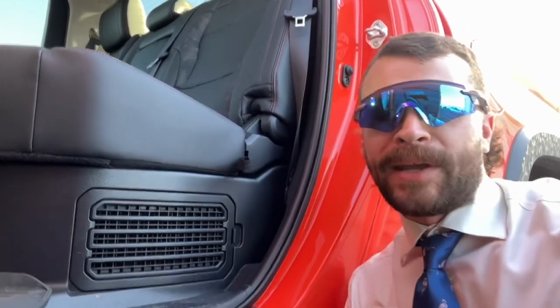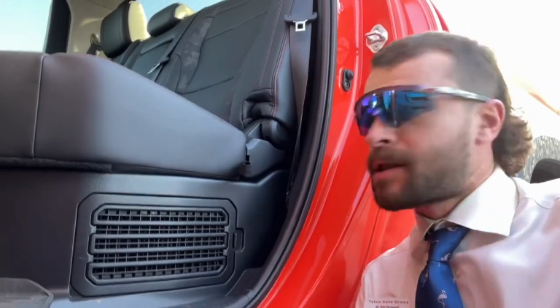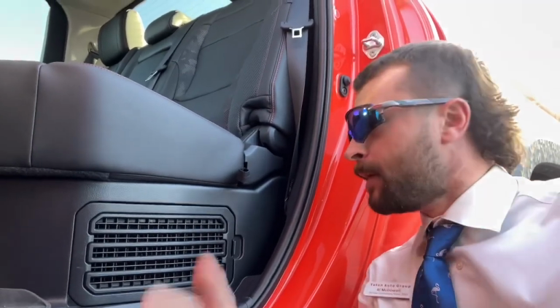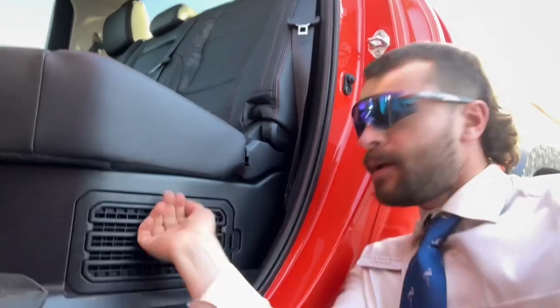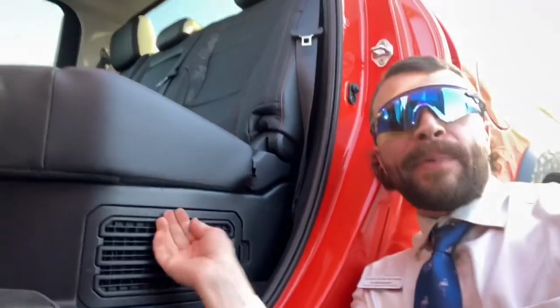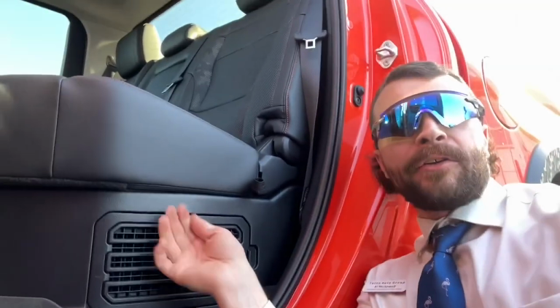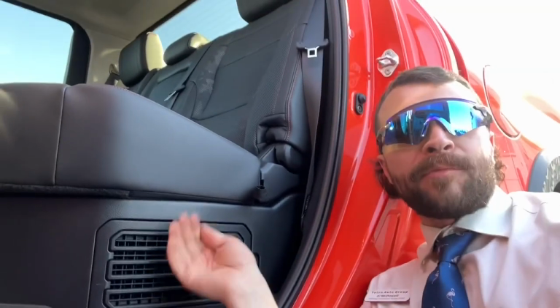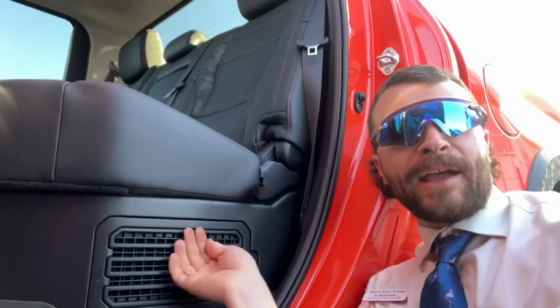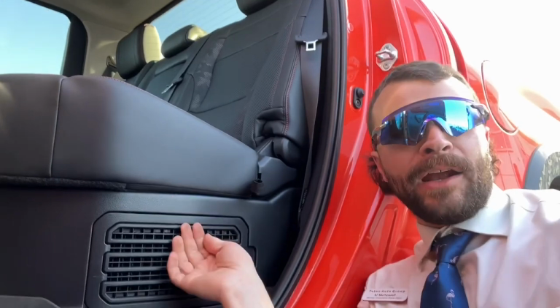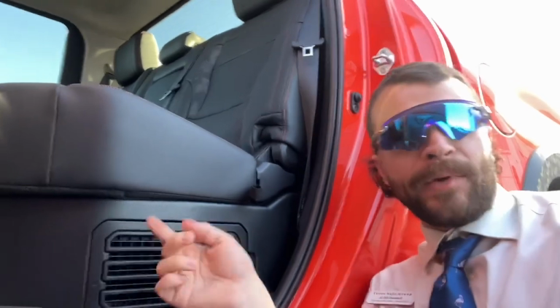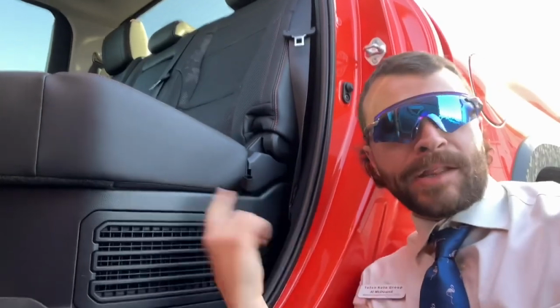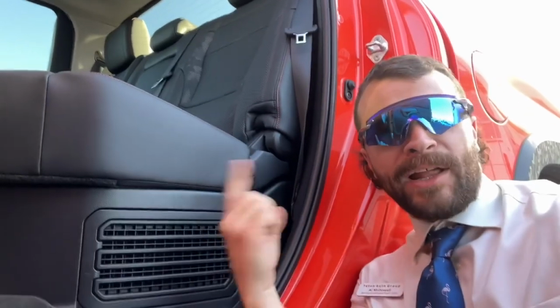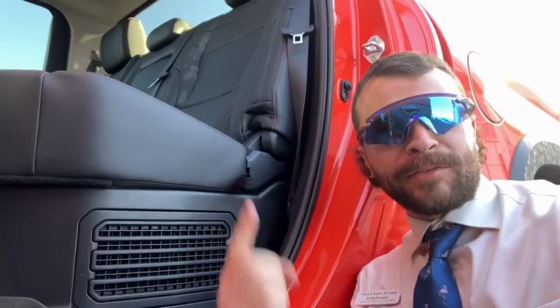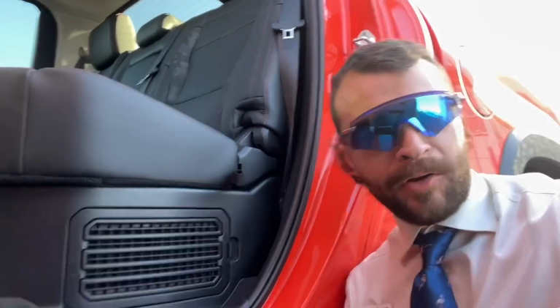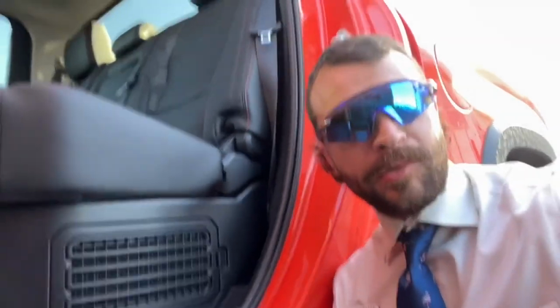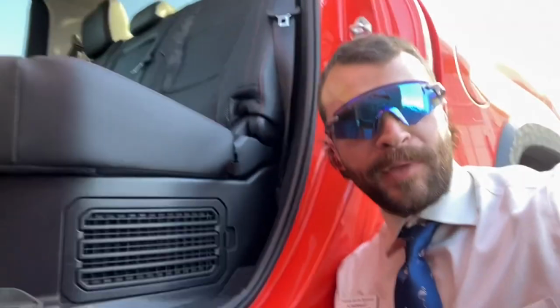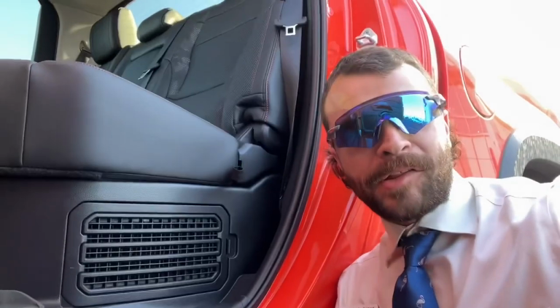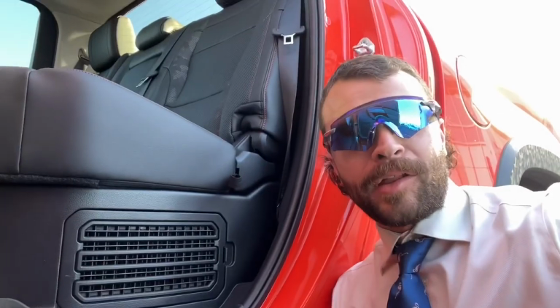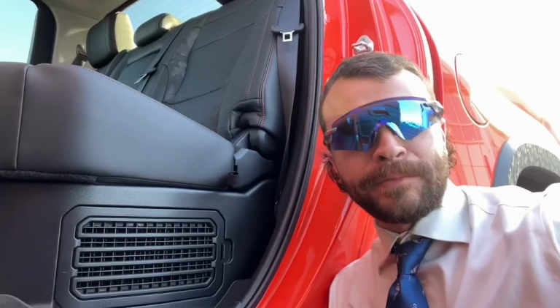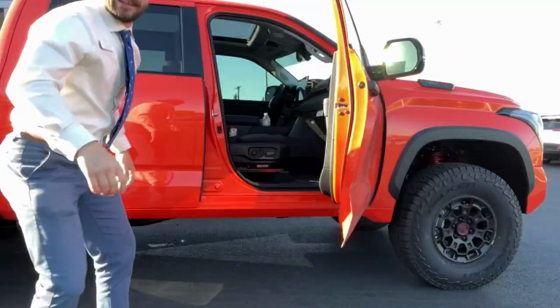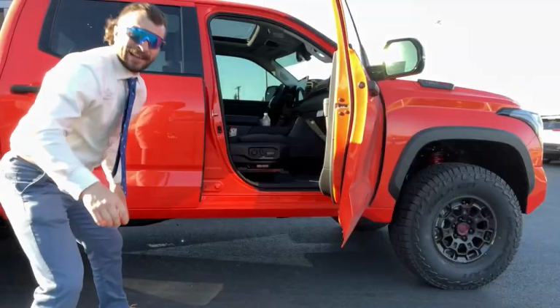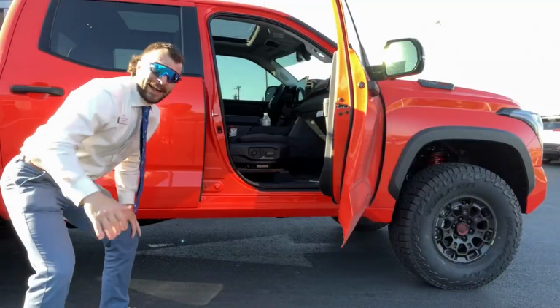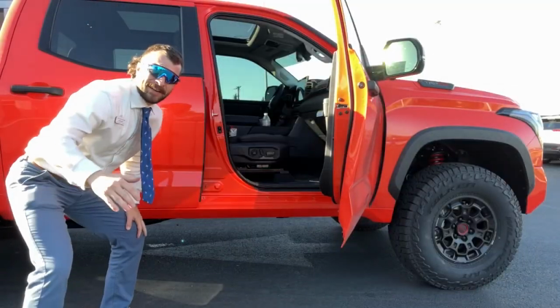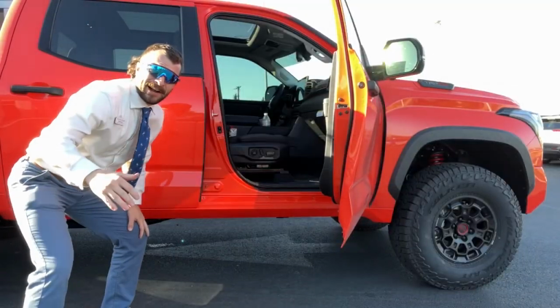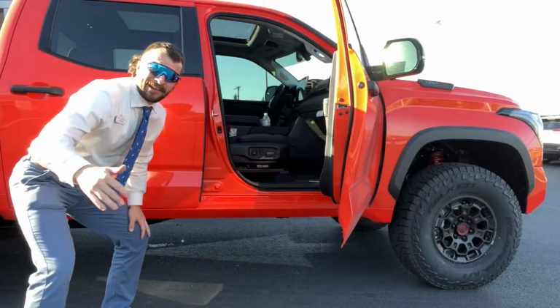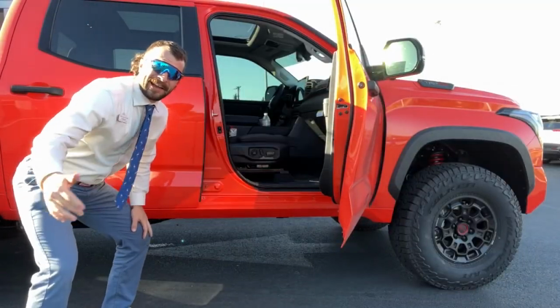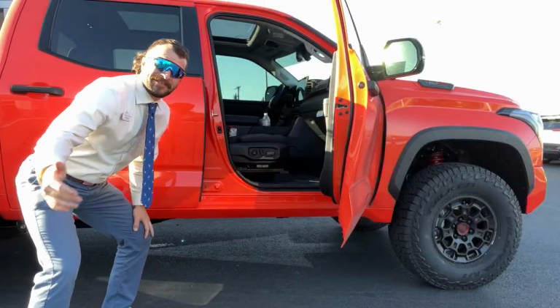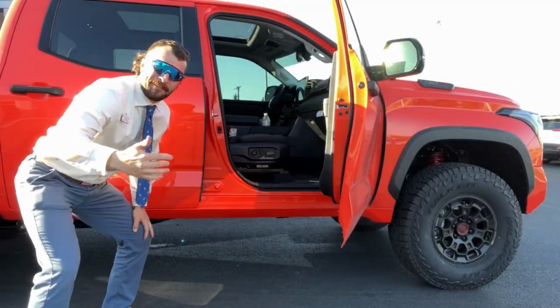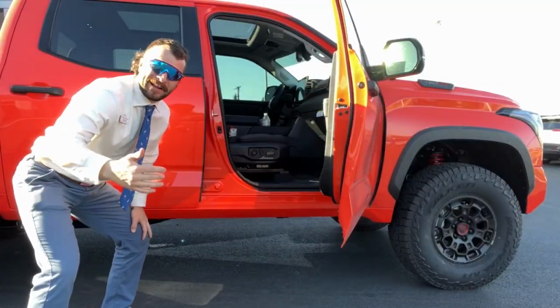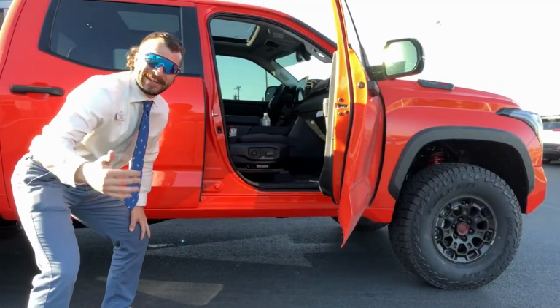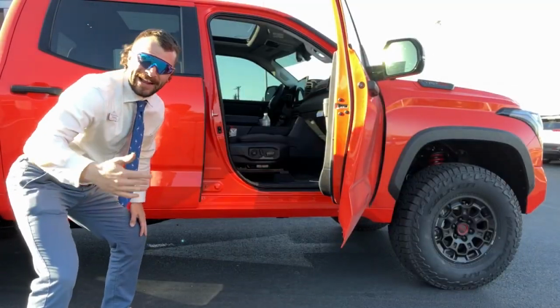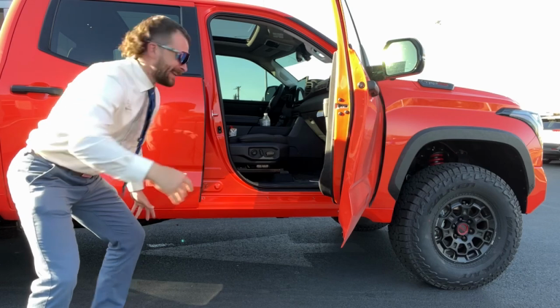I'm talking about a hybrid, baby! This has got the iForce Max setup, so we got some batteries back here and some electric motors doing some things on this one. And guys, you got to jump up to get in it.